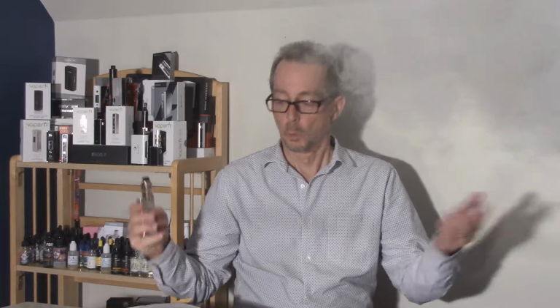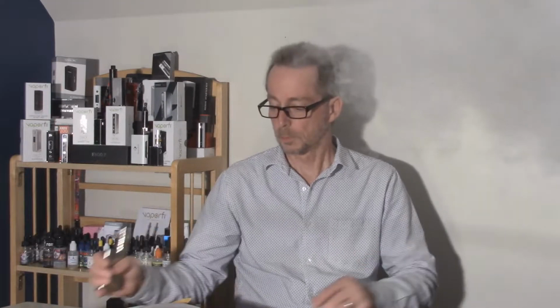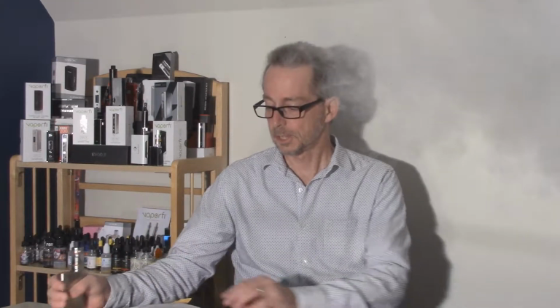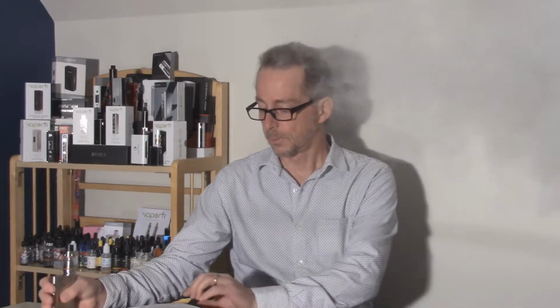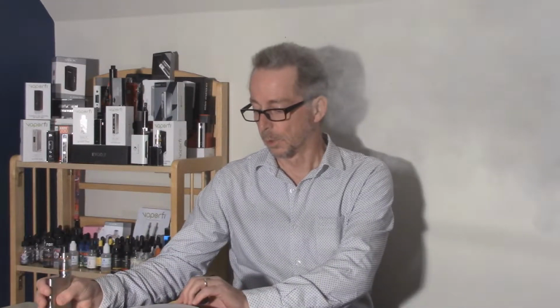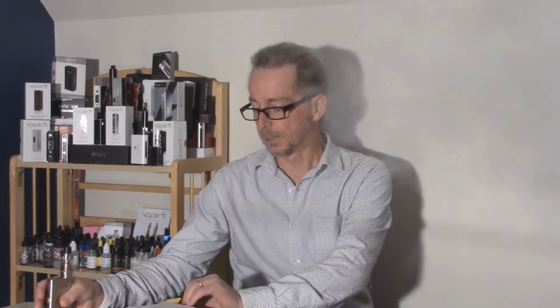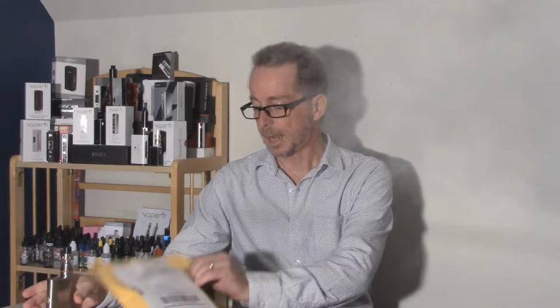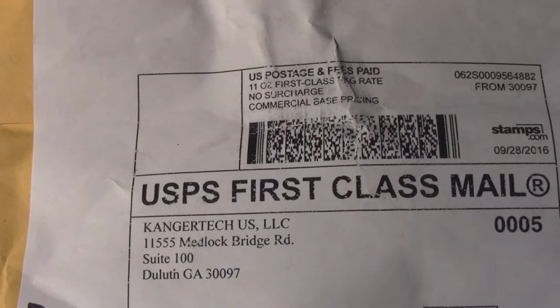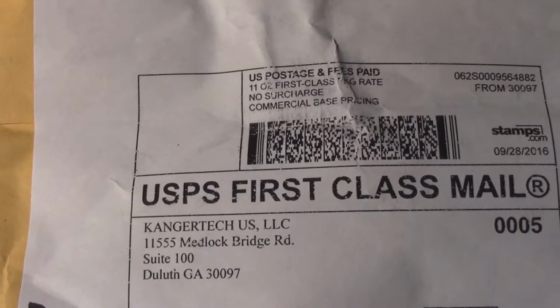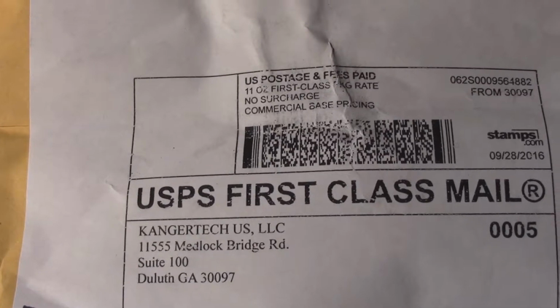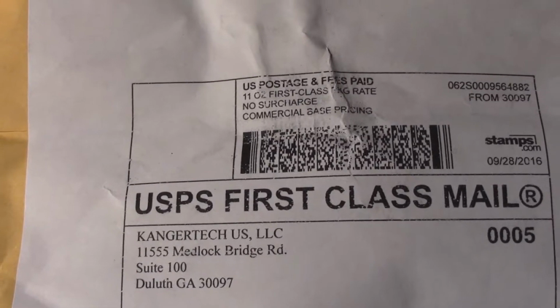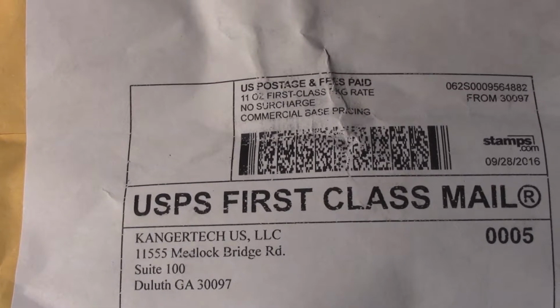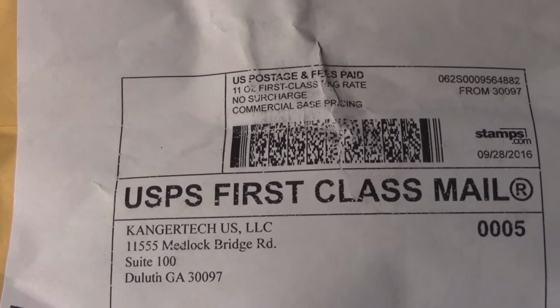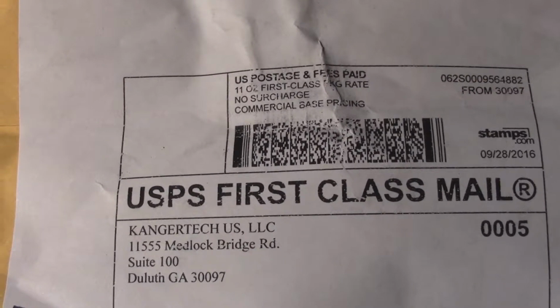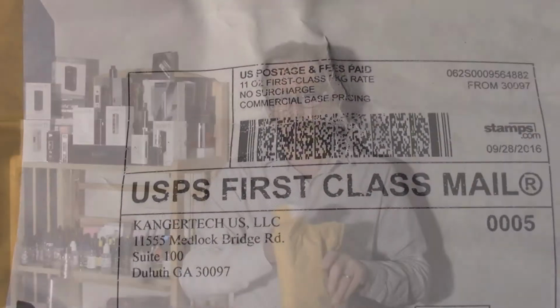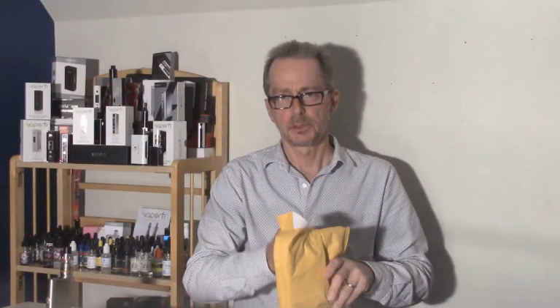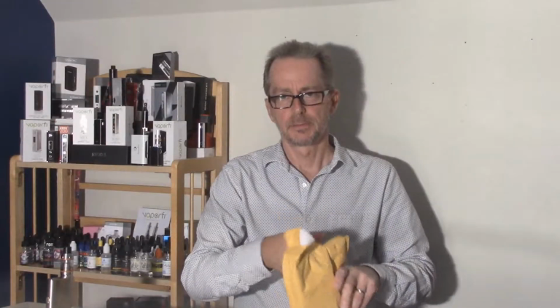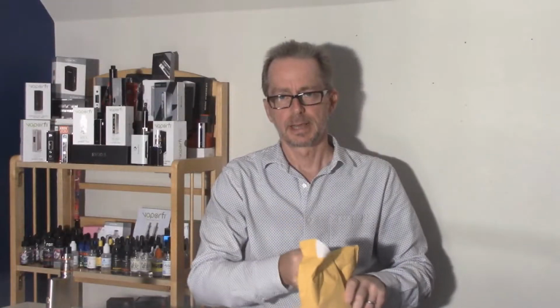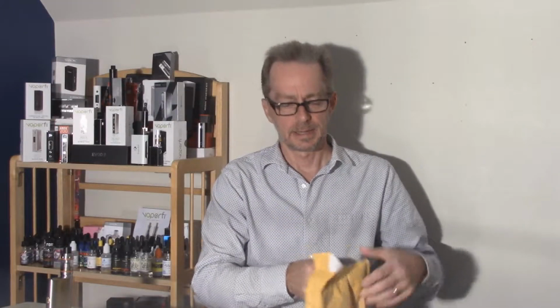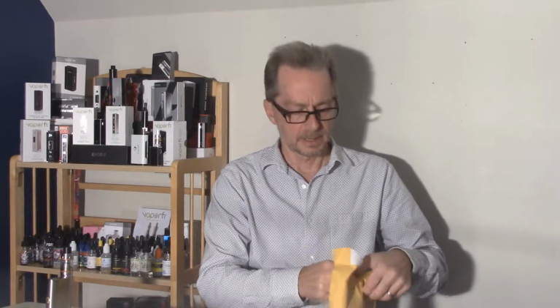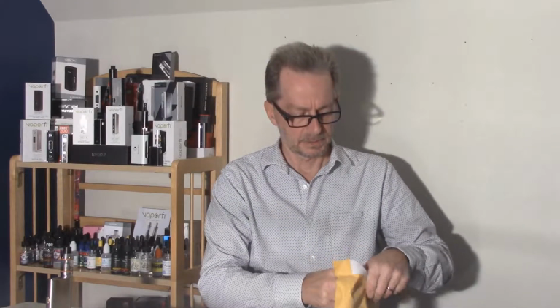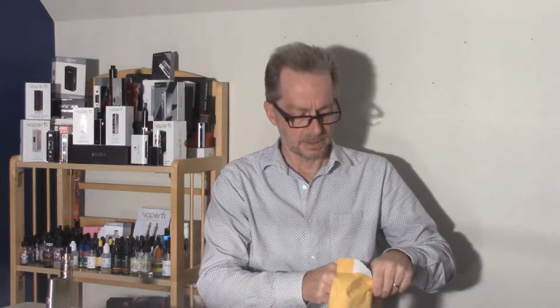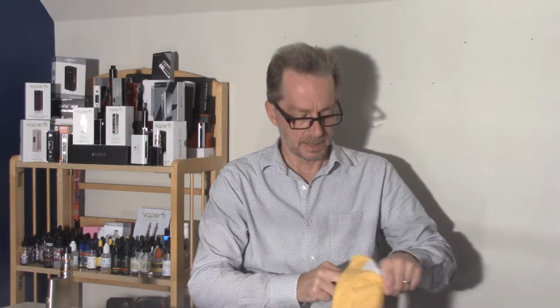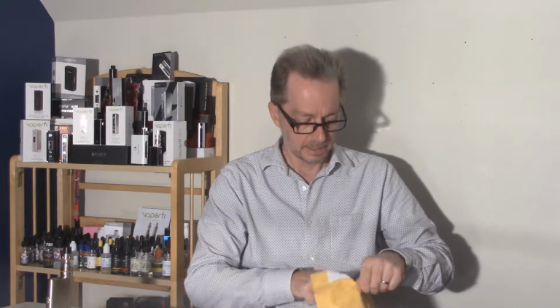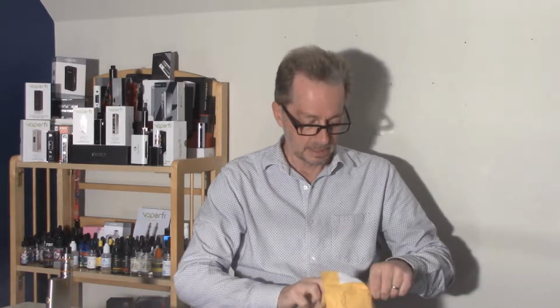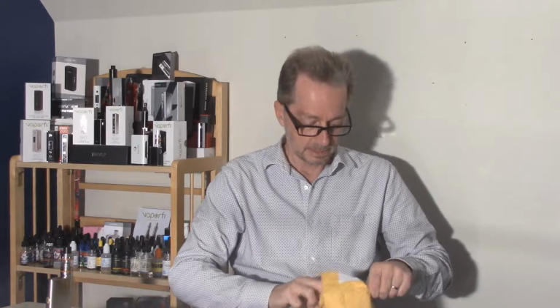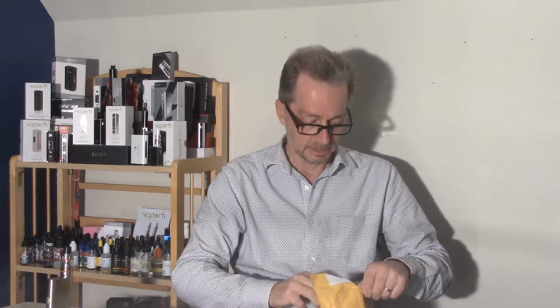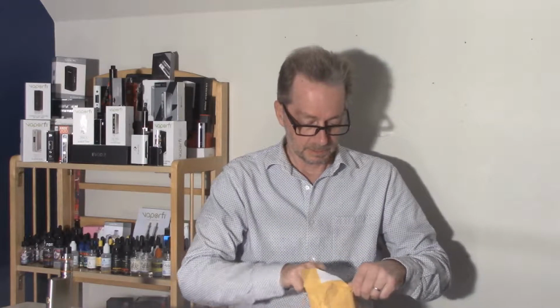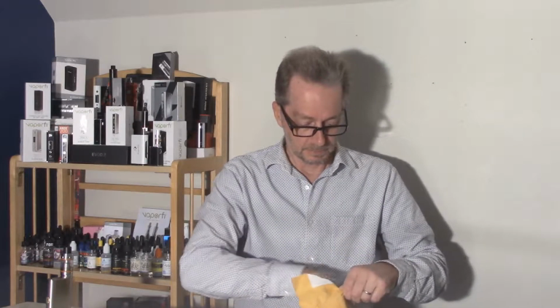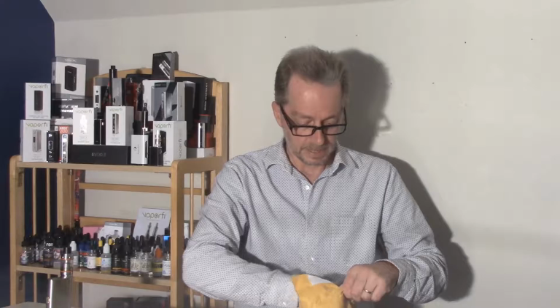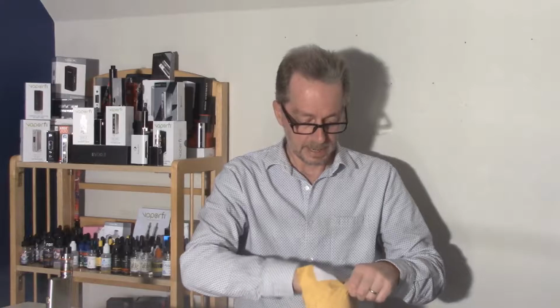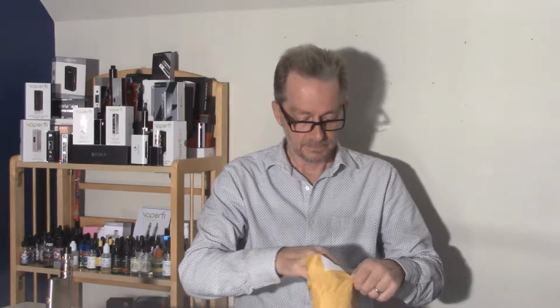Welcome to 7 Report. Today, vape mail. This one from our friends at Kanger Tech, but it's Kanger Tech US.